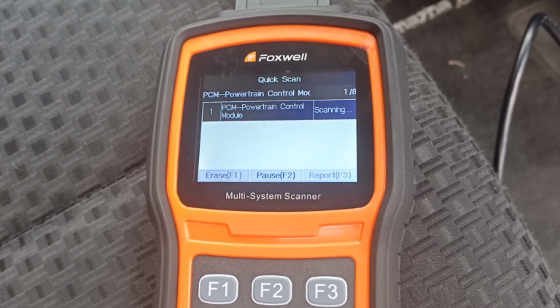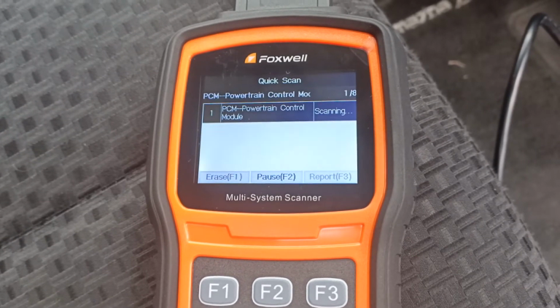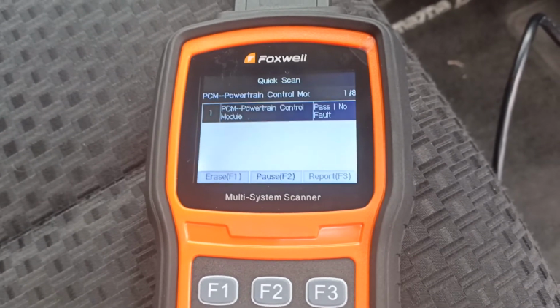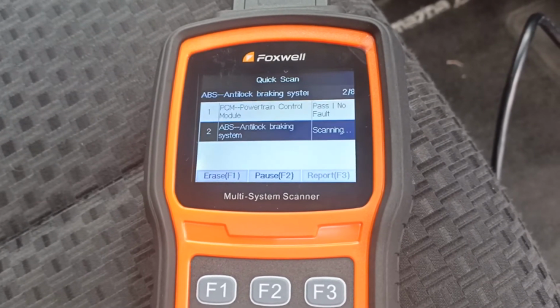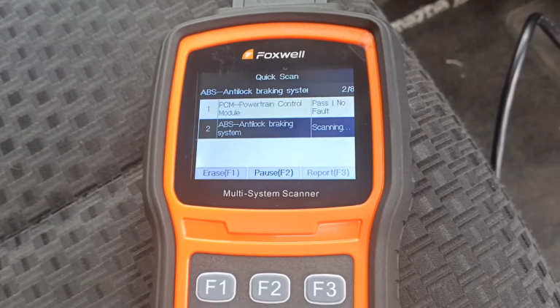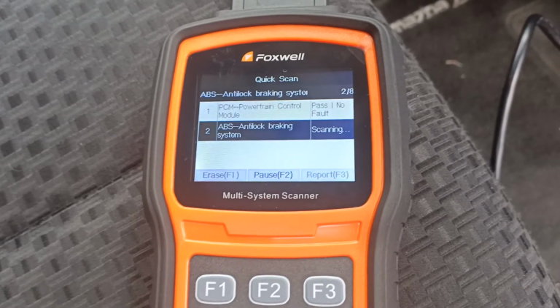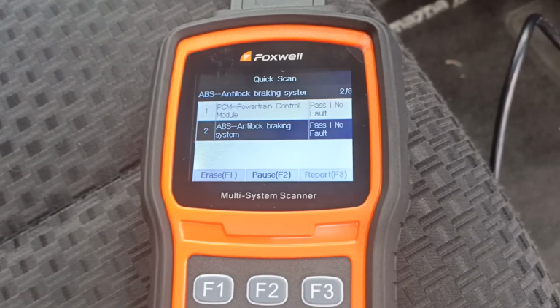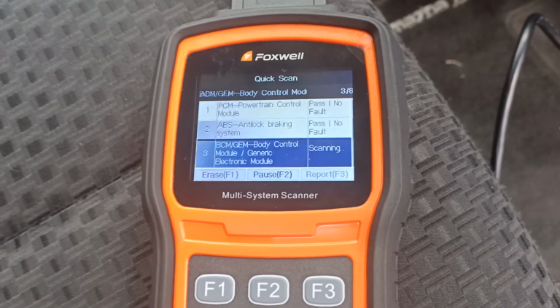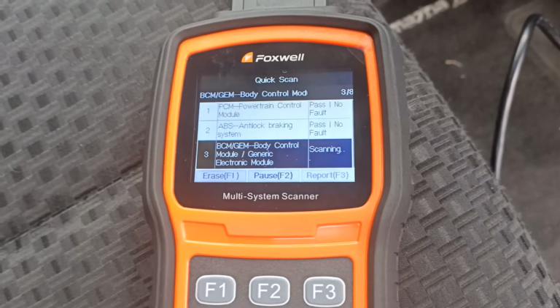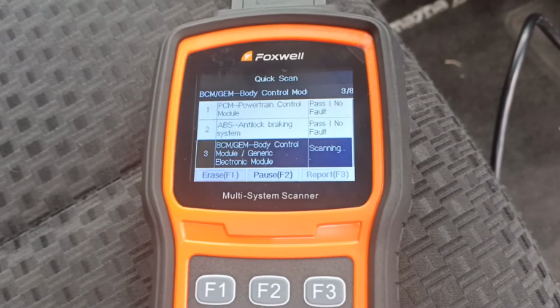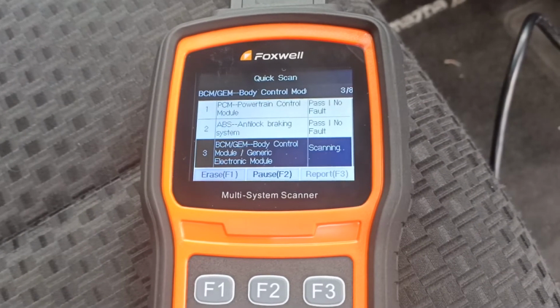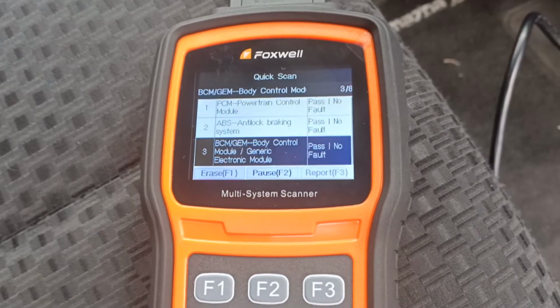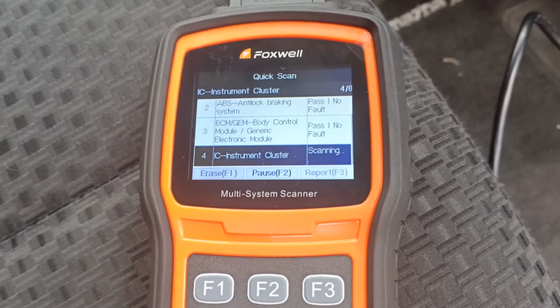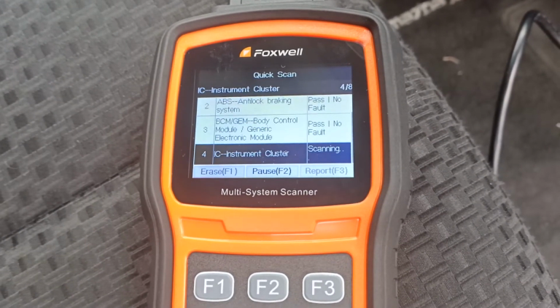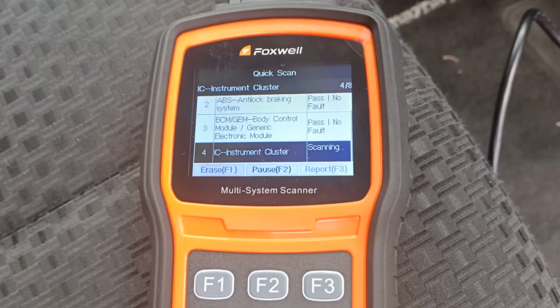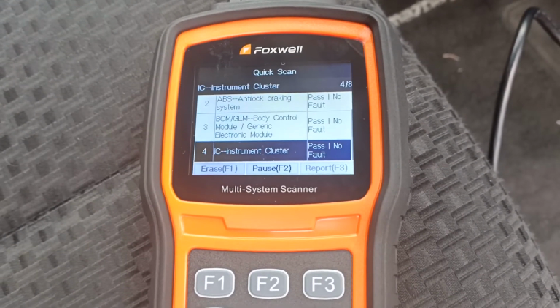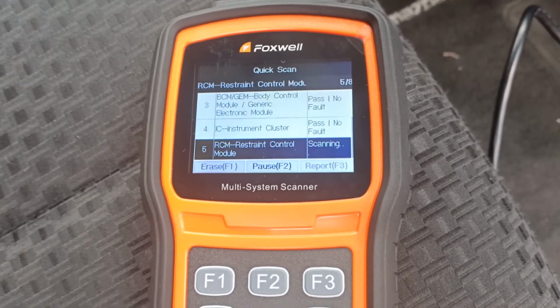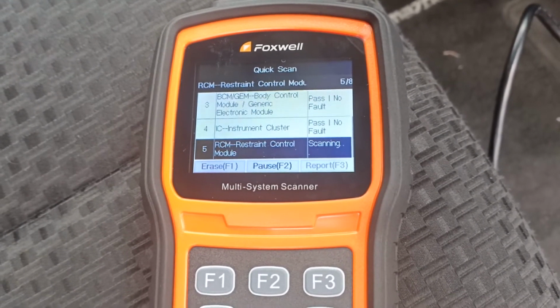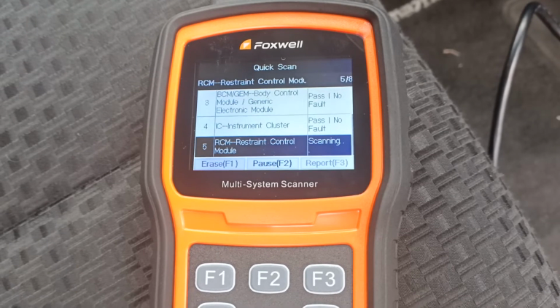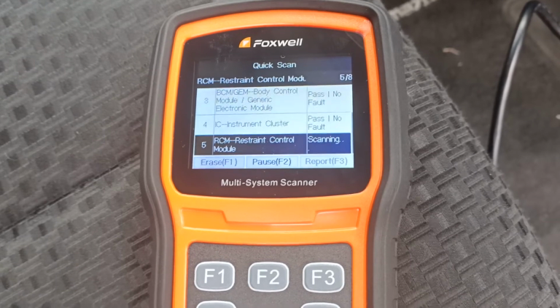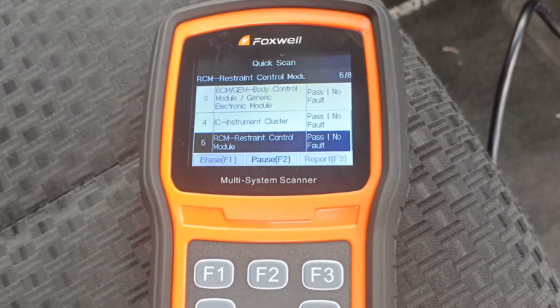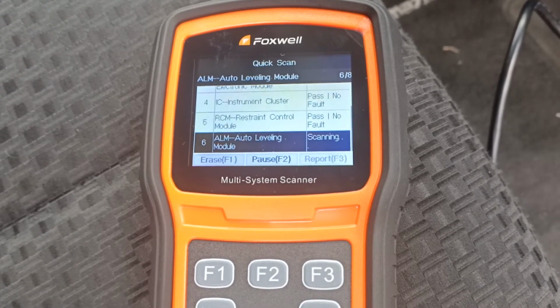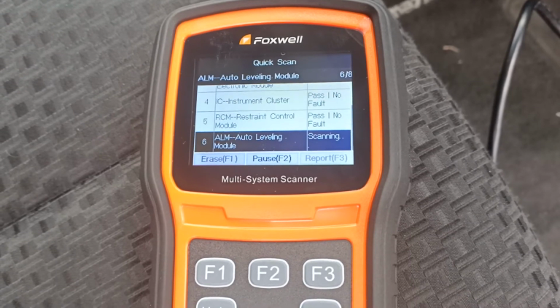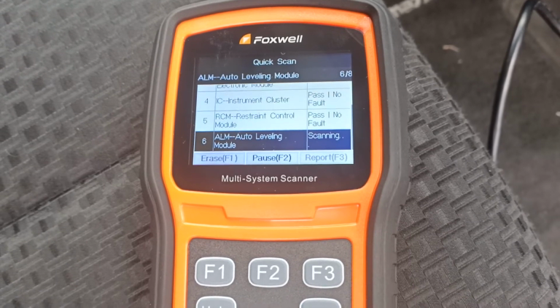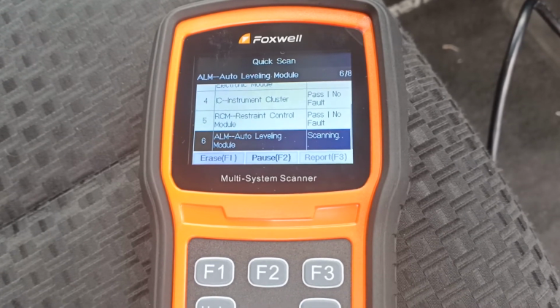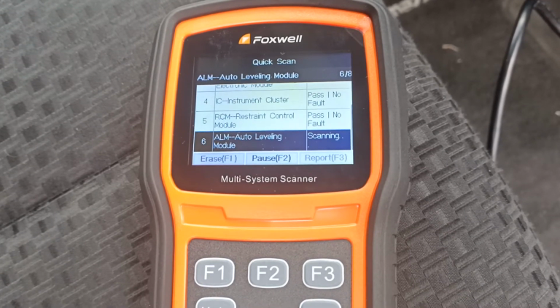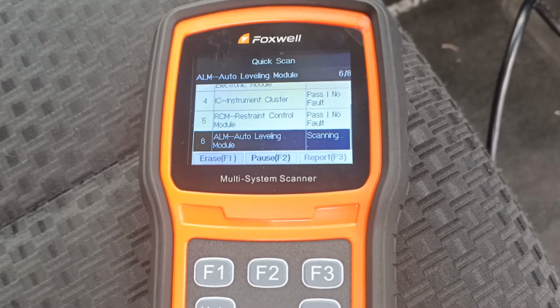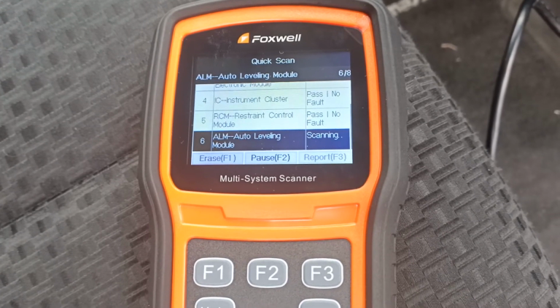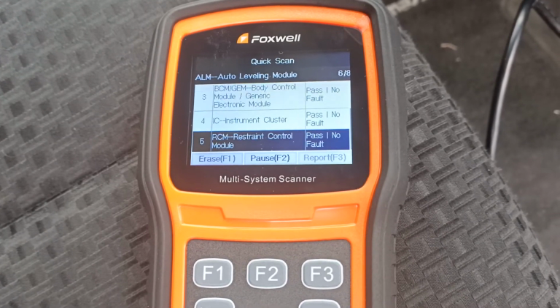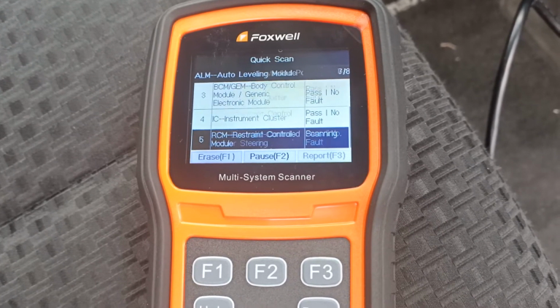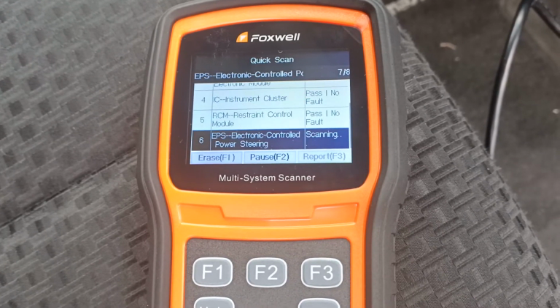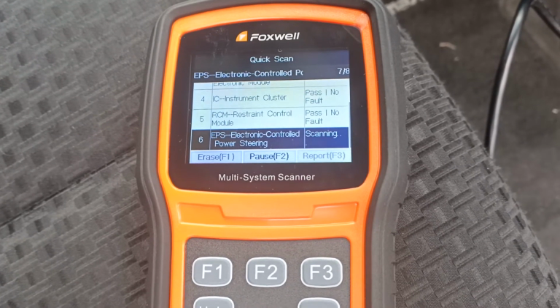It'll work its way through all the systems around the car, telling us which ones have faults and which ones are okay.